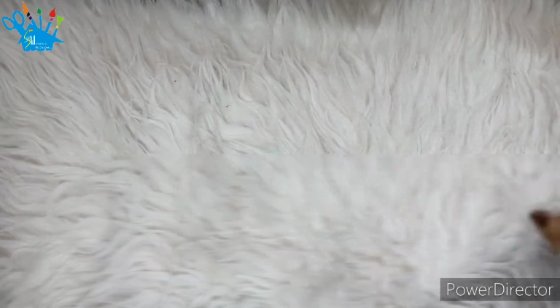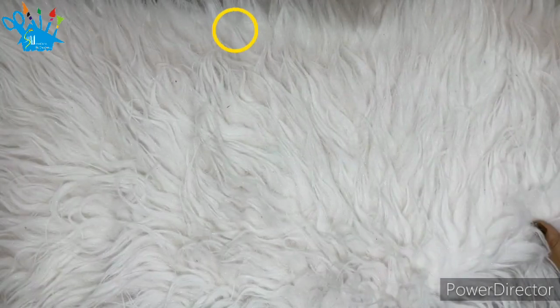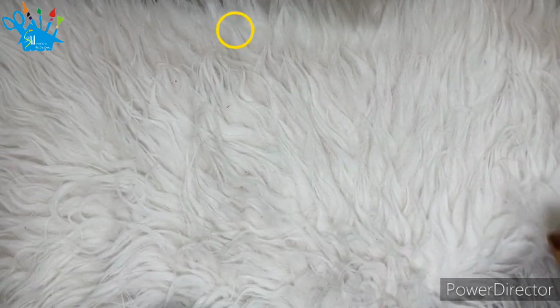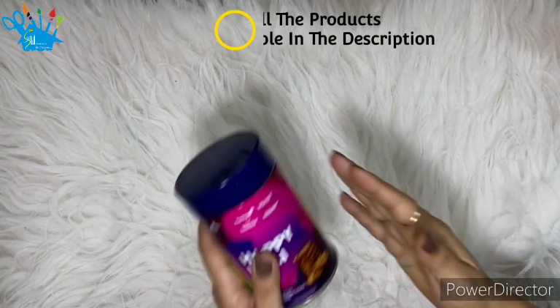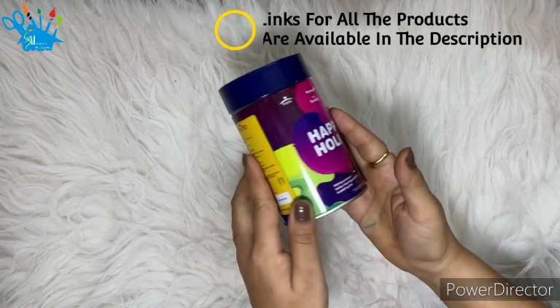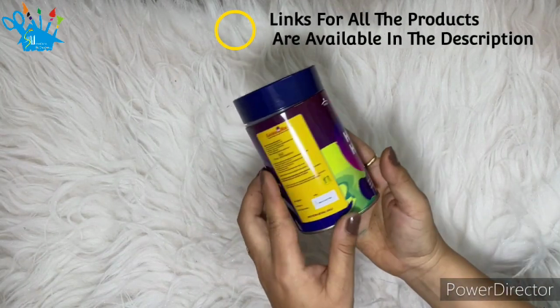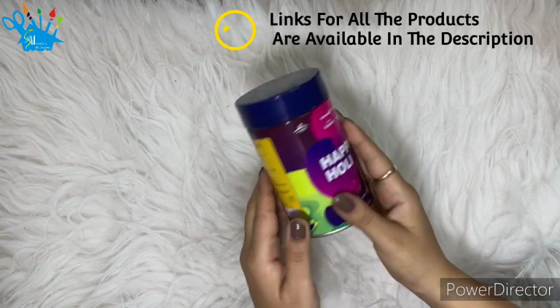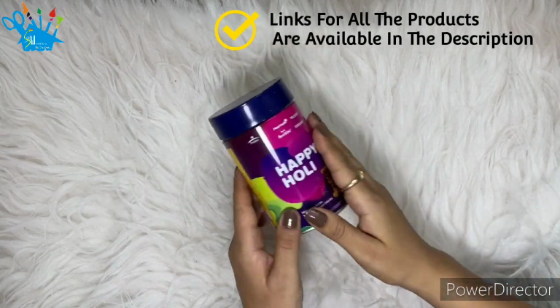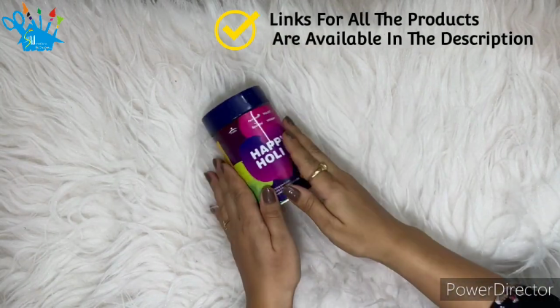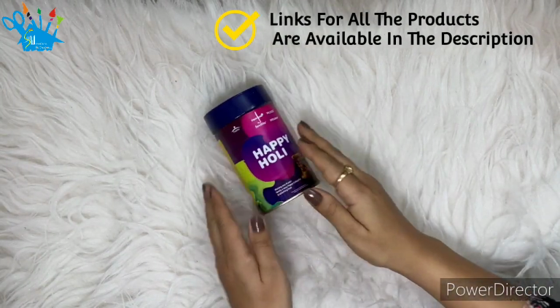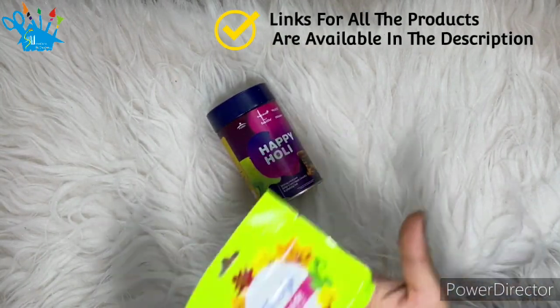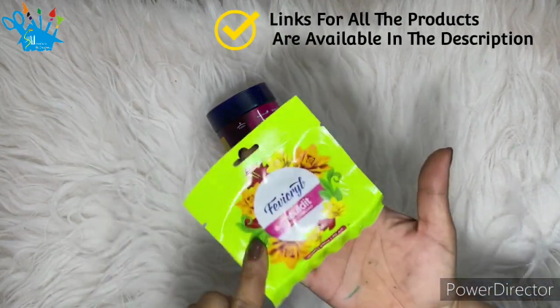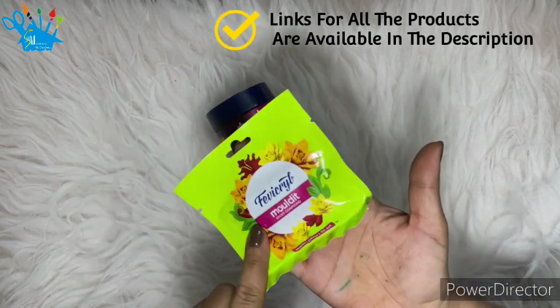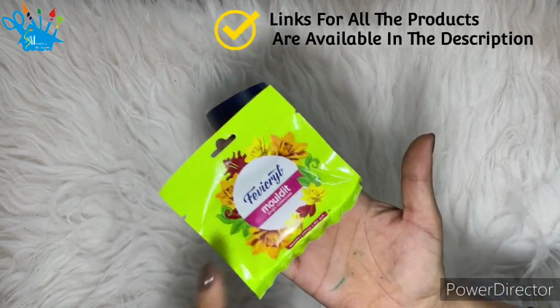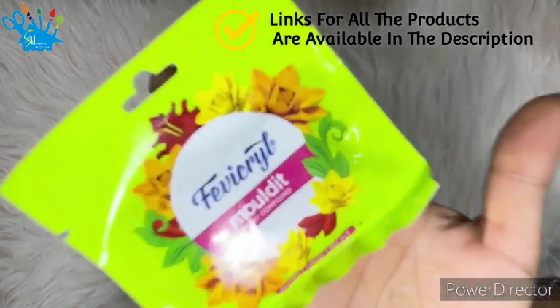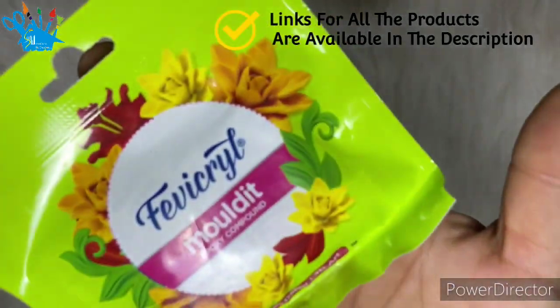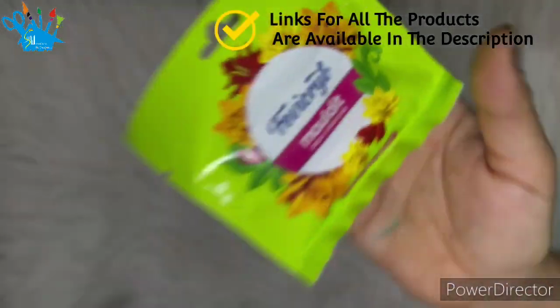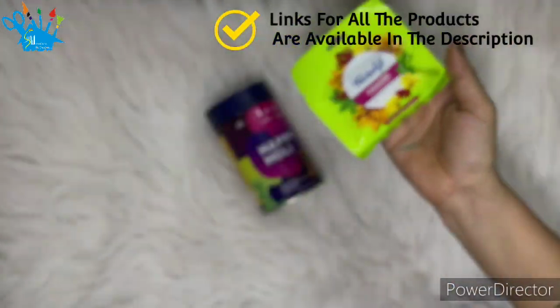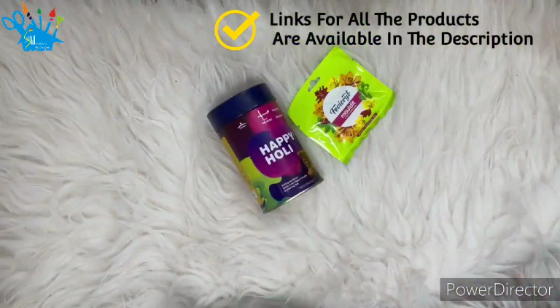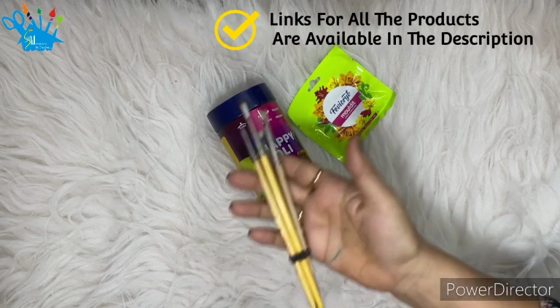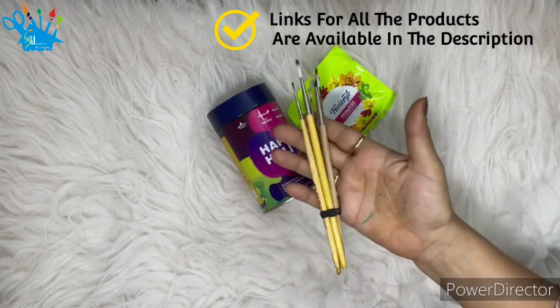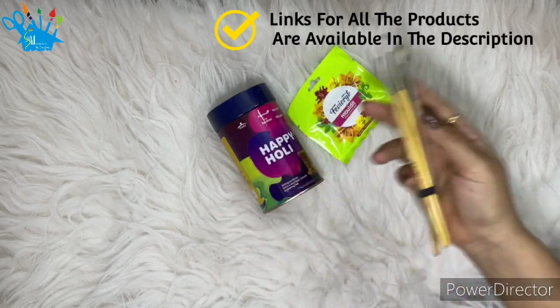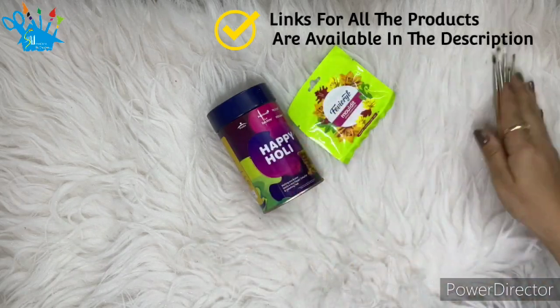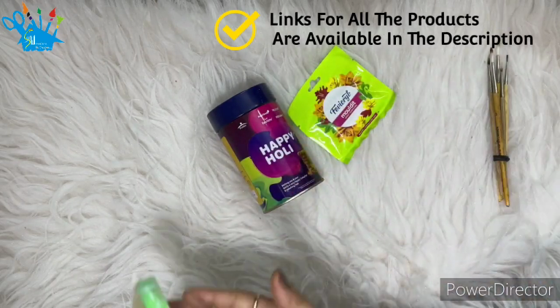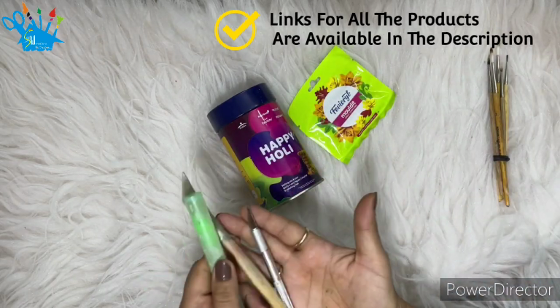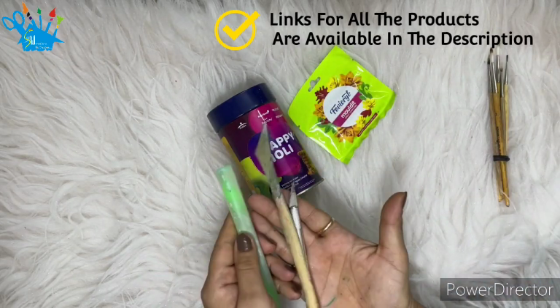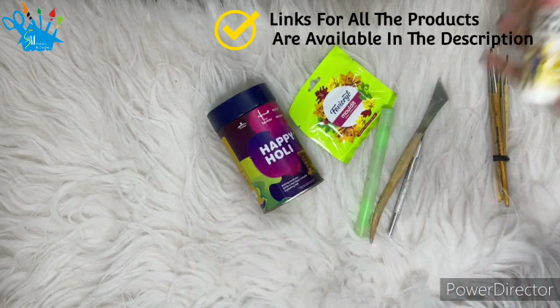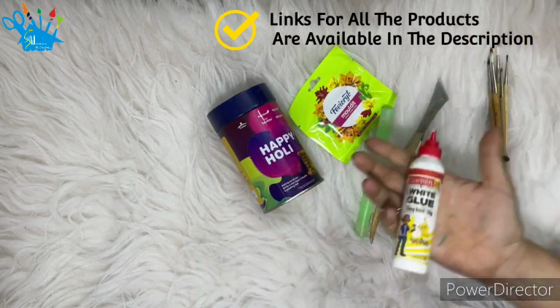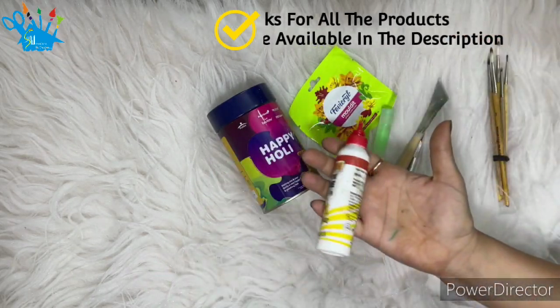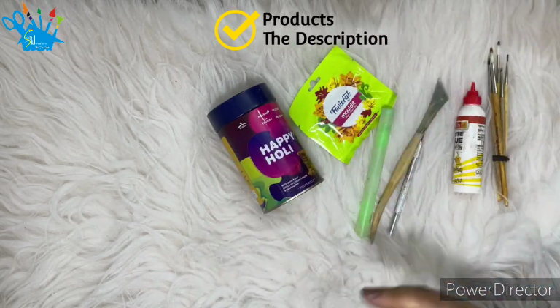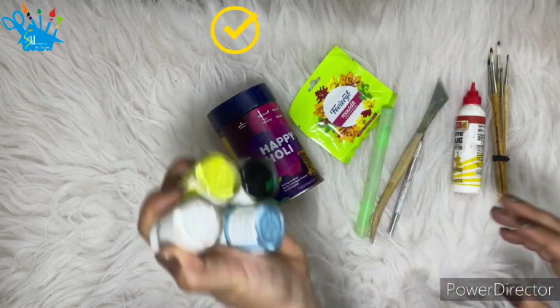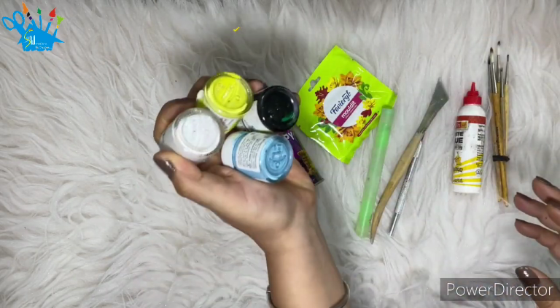For this, I have the required materials: here is a tin, clay, brushes, tools, favicol, and paint.